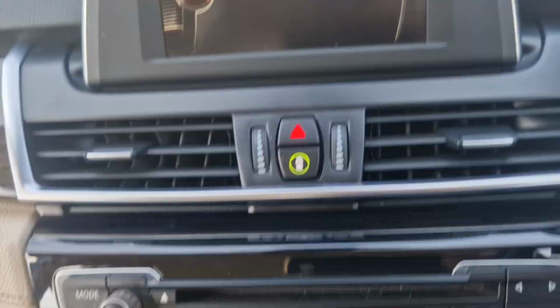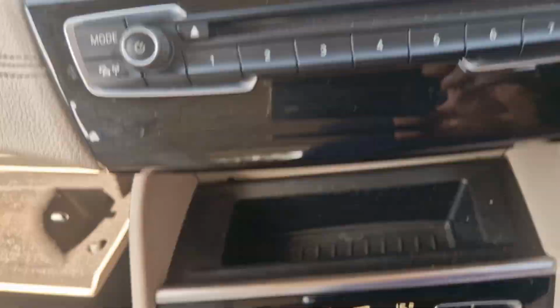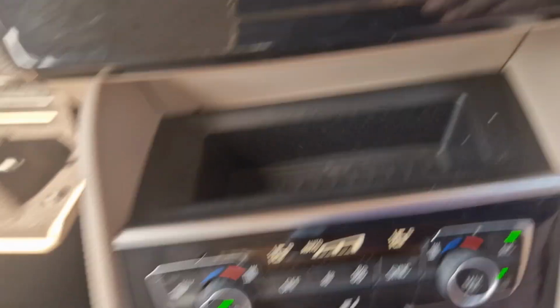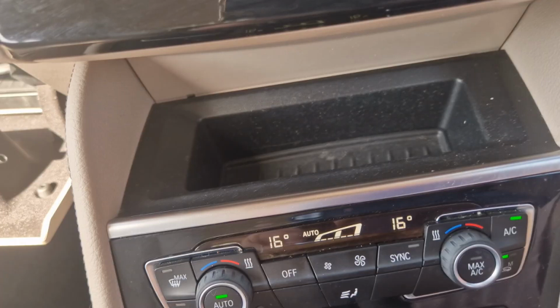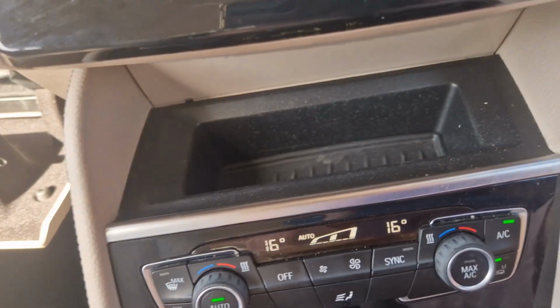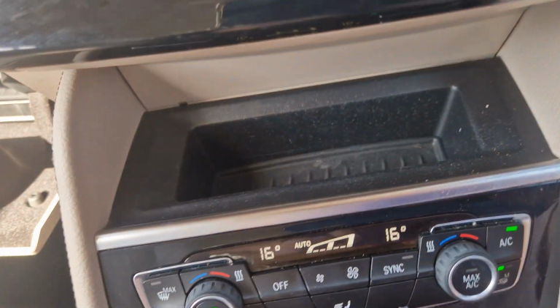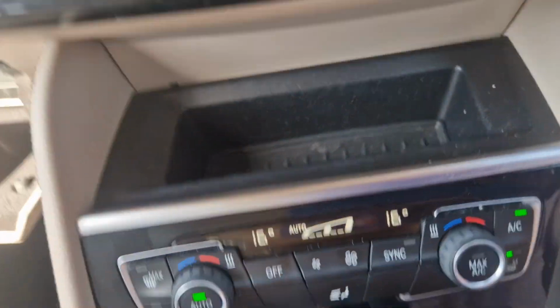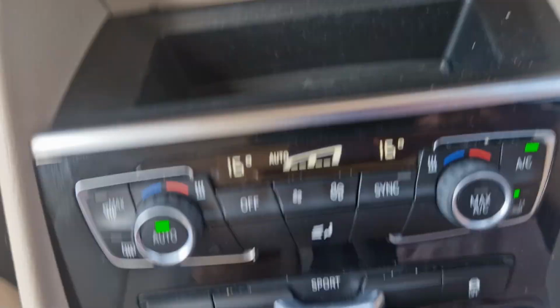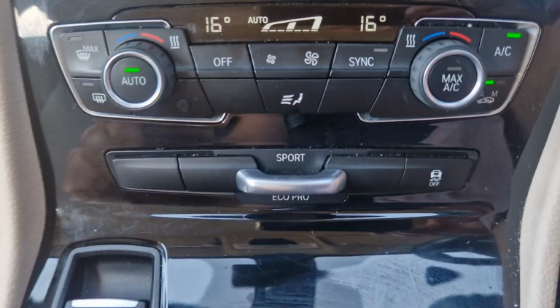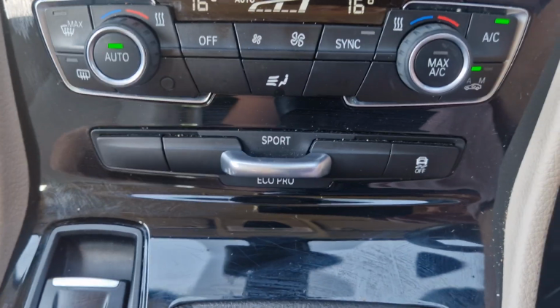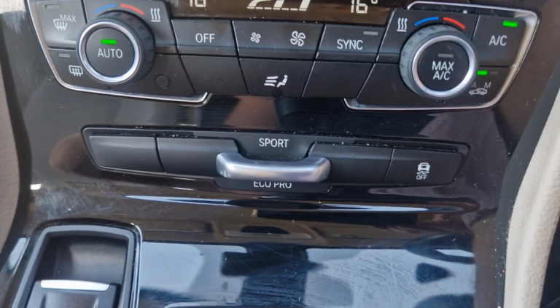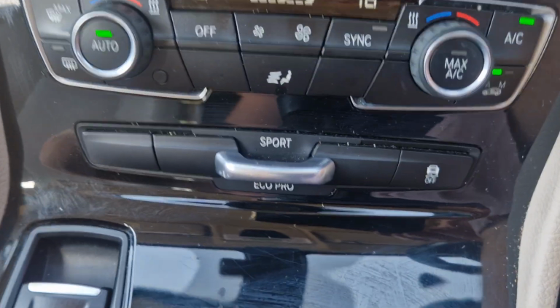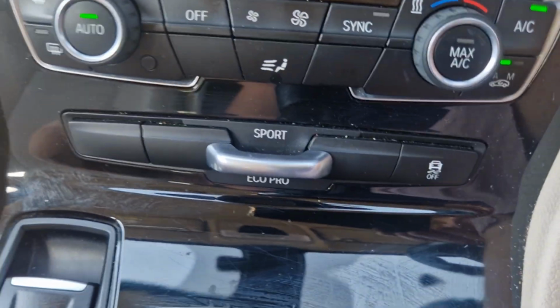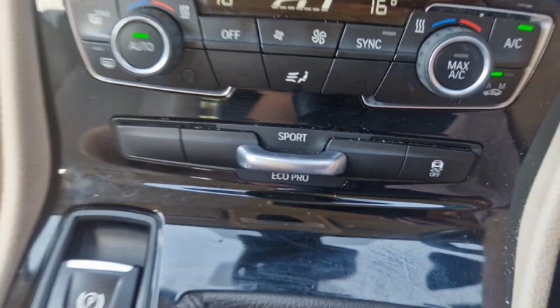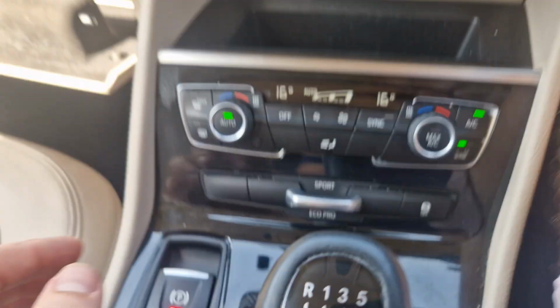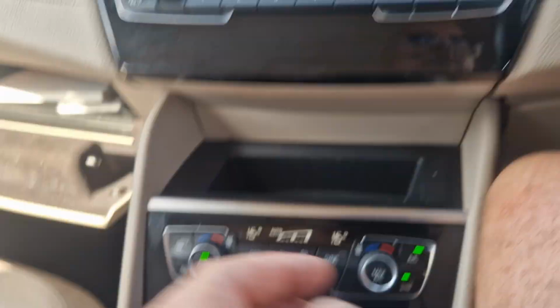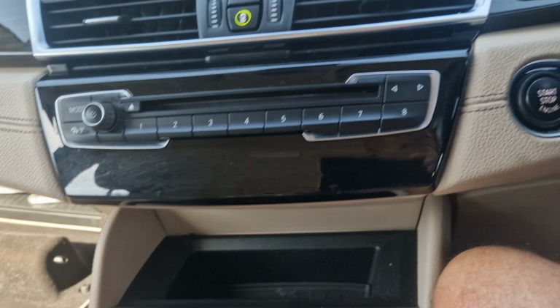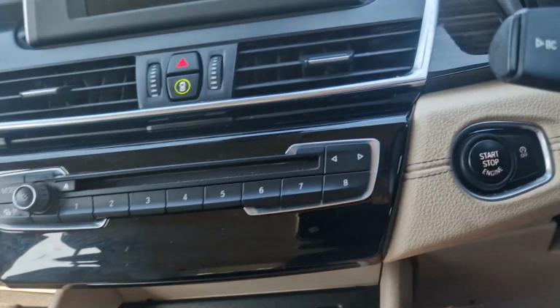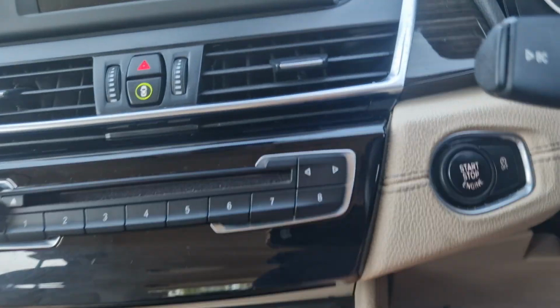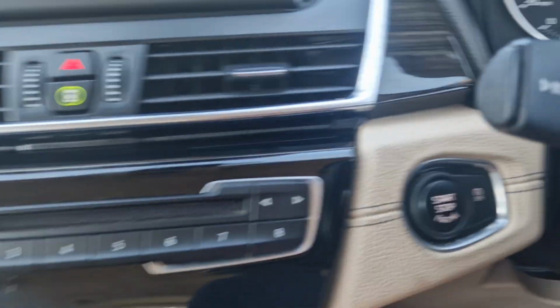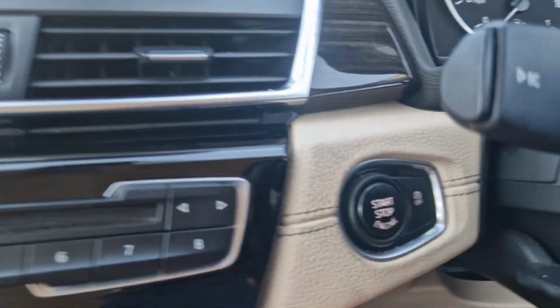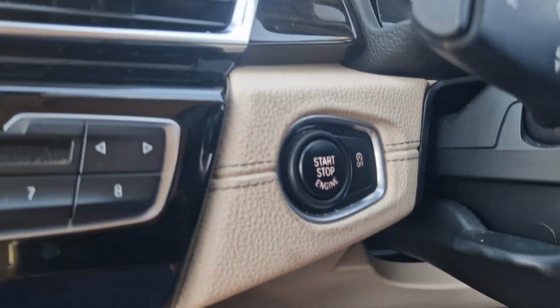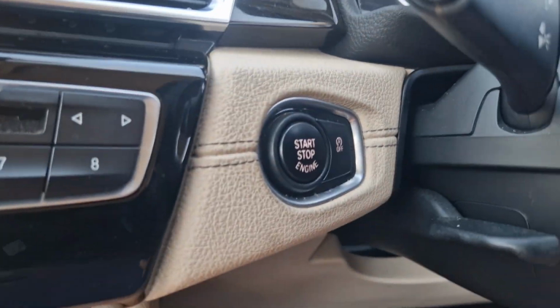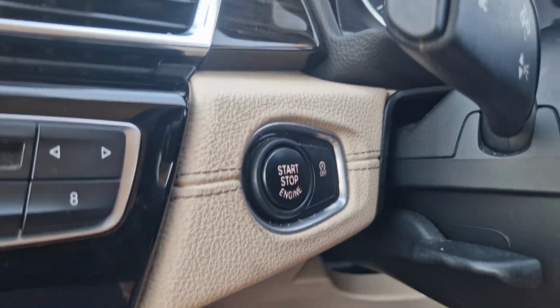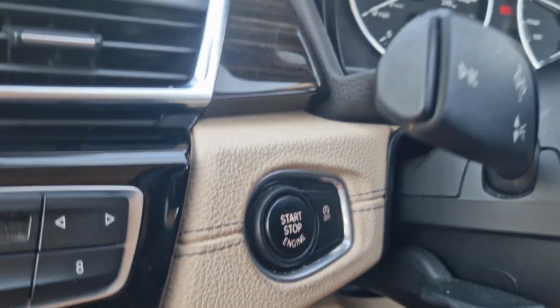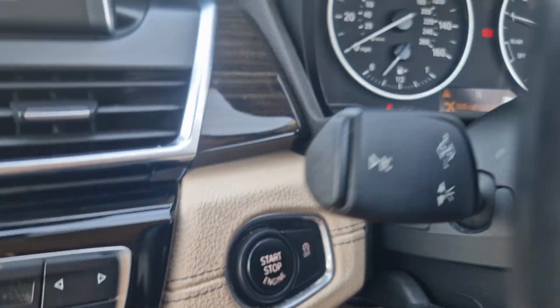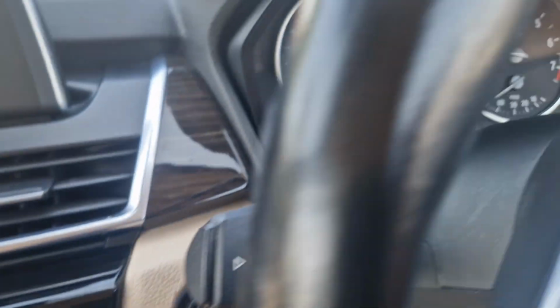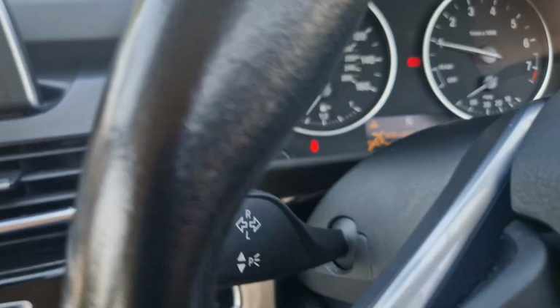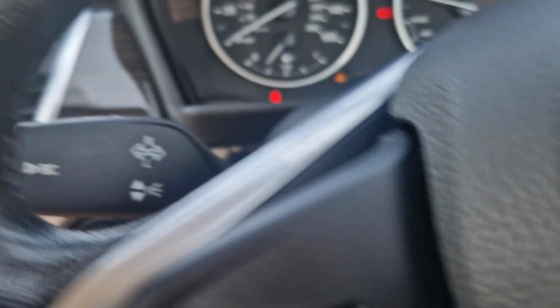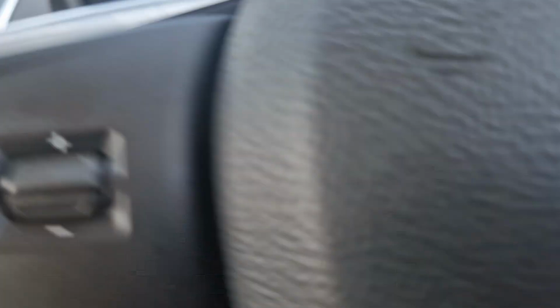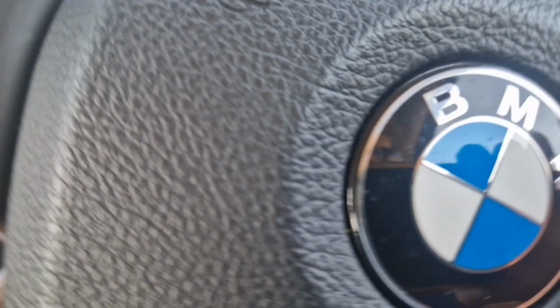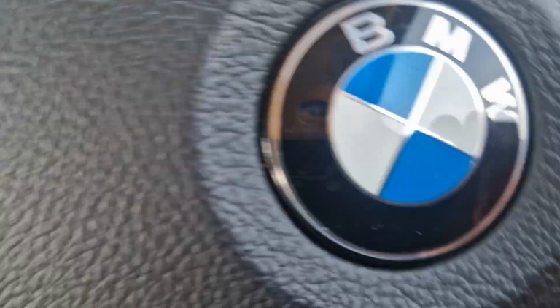That aircon's coming out nice and cold. We've got different driving modes here — stop, start, auto stop-start.